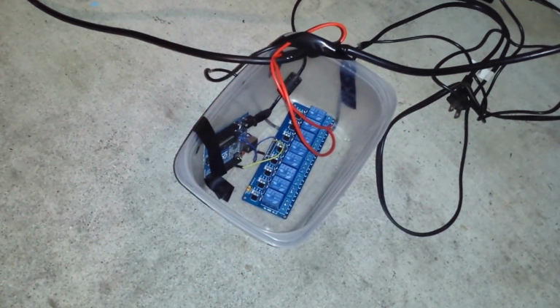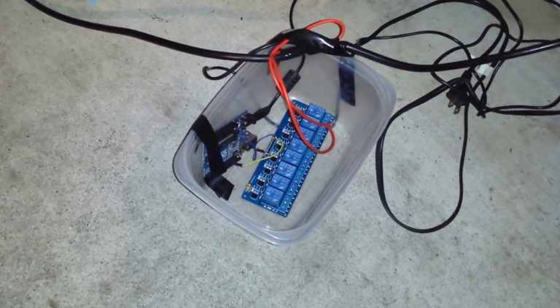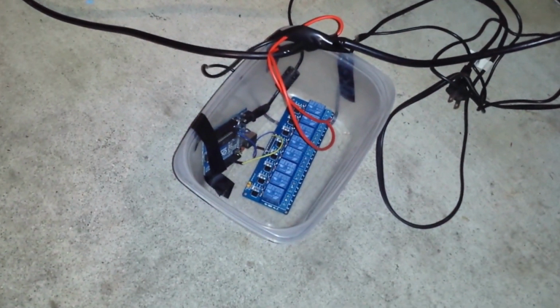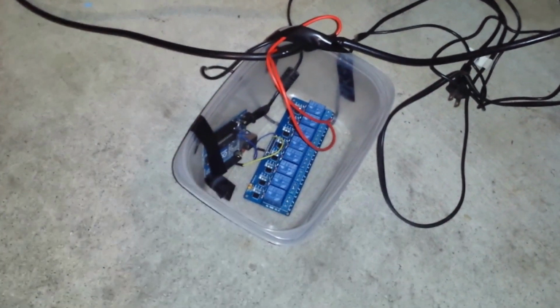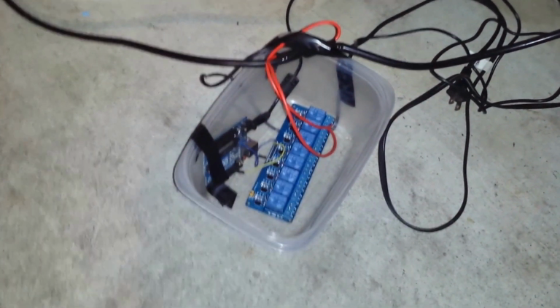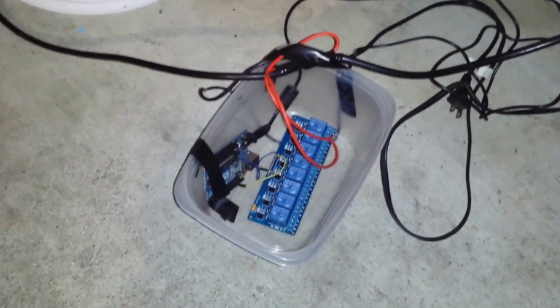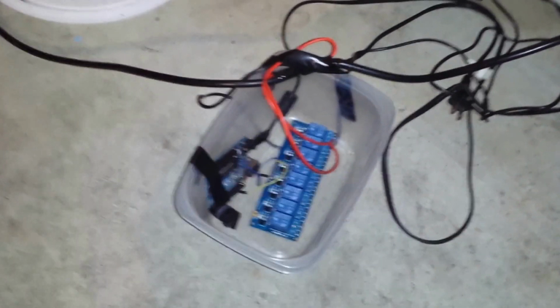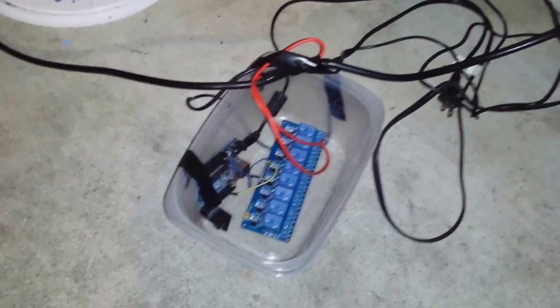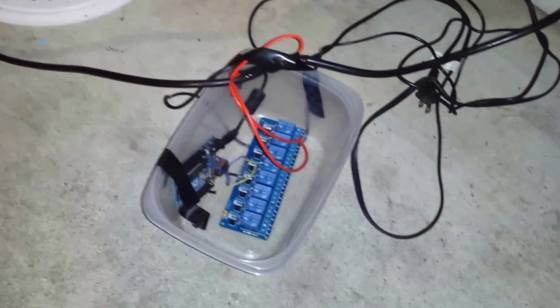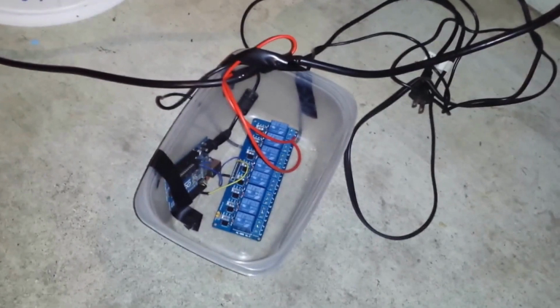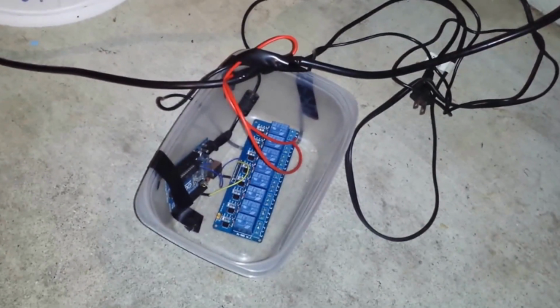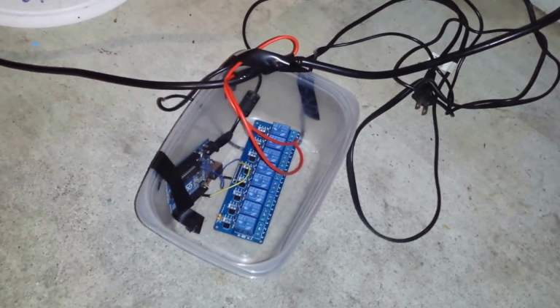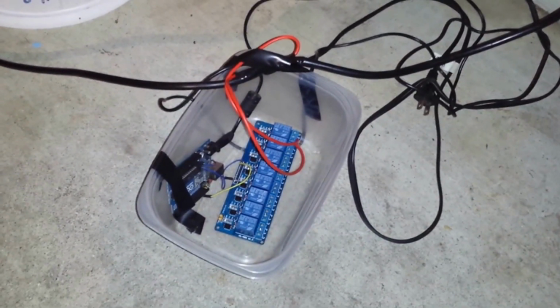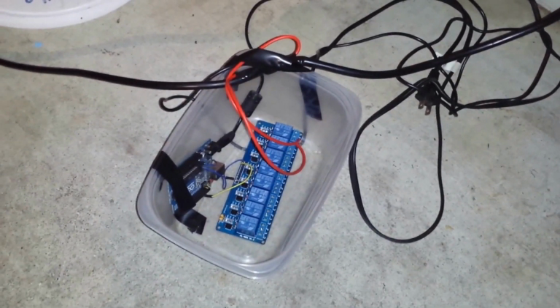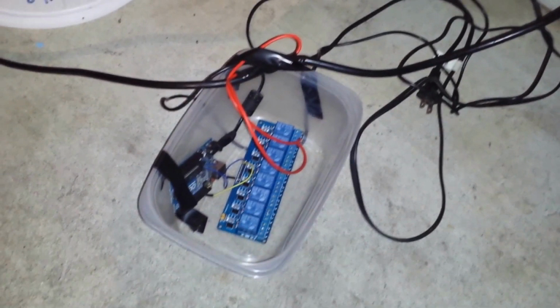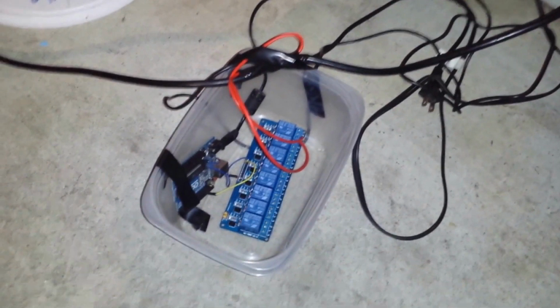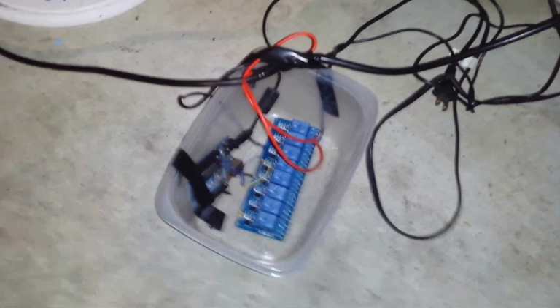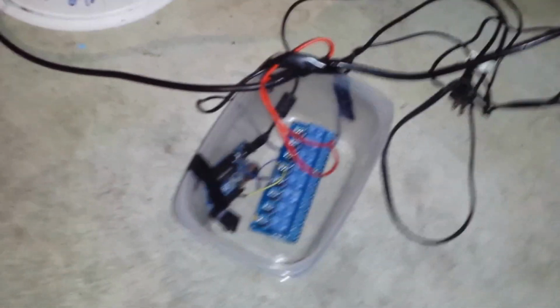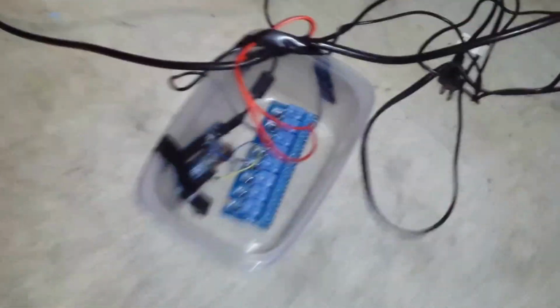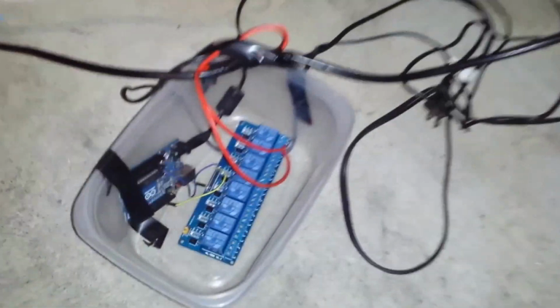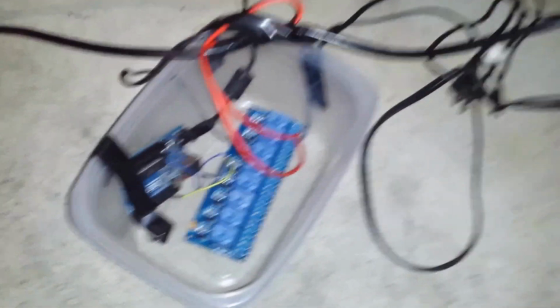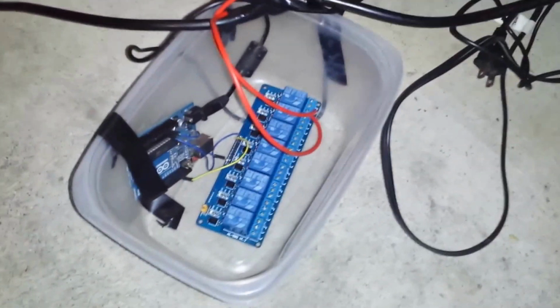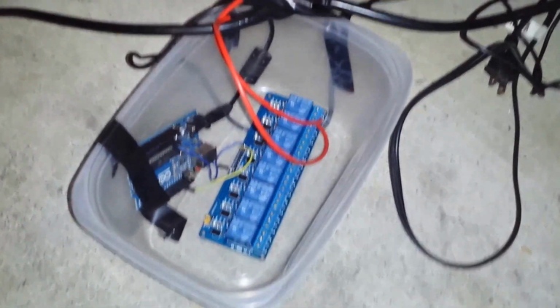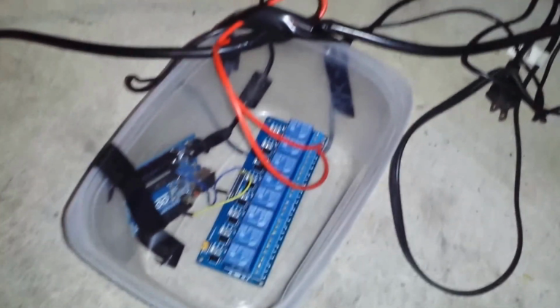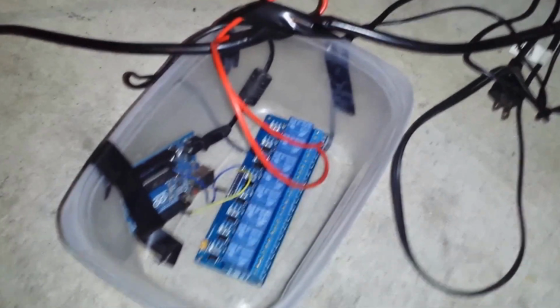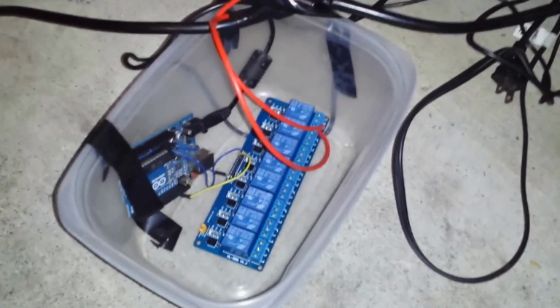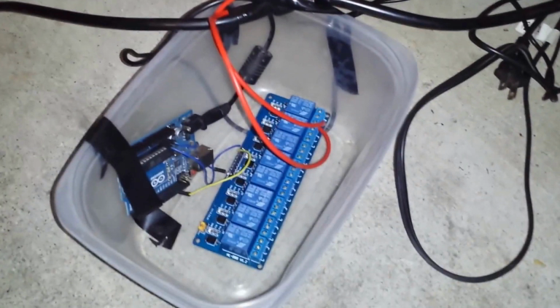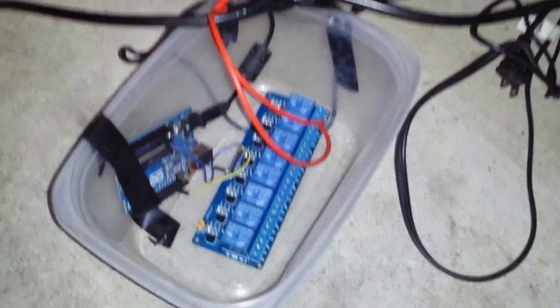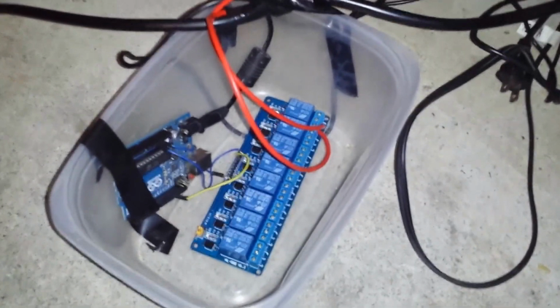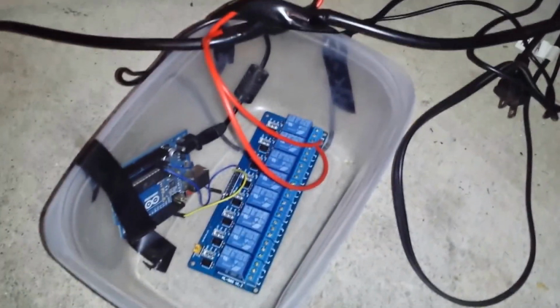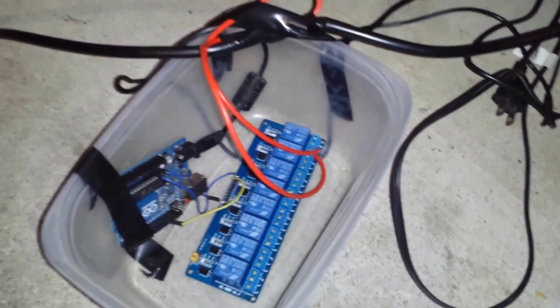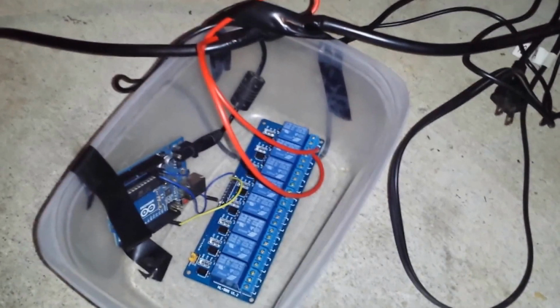Hello everyone, this is Henry, and I'm going to show you my Arduino drought pump.